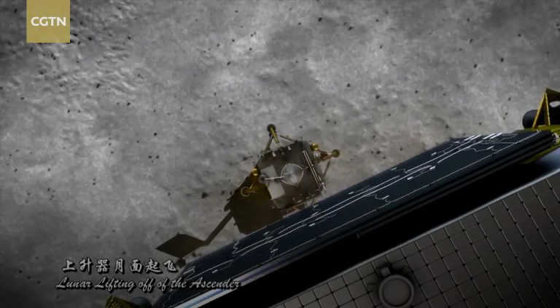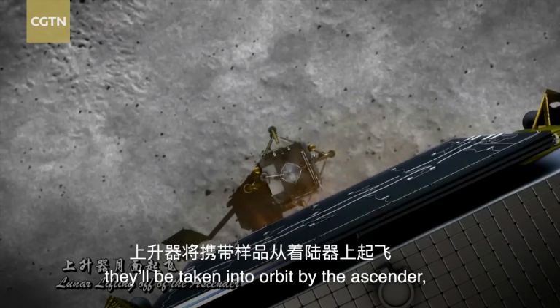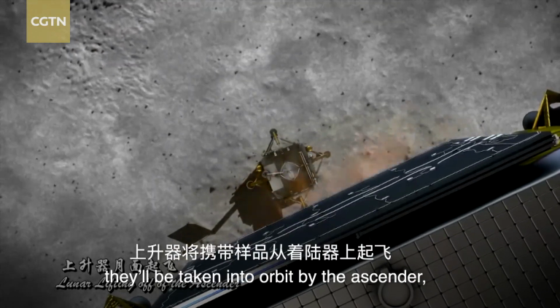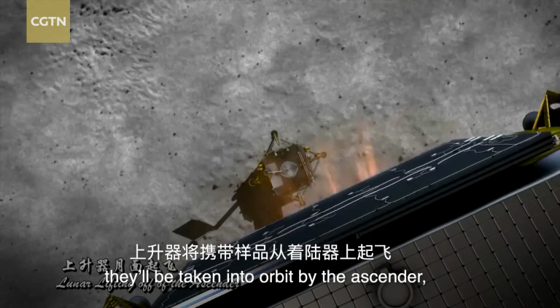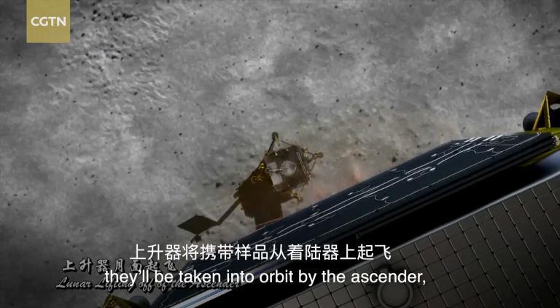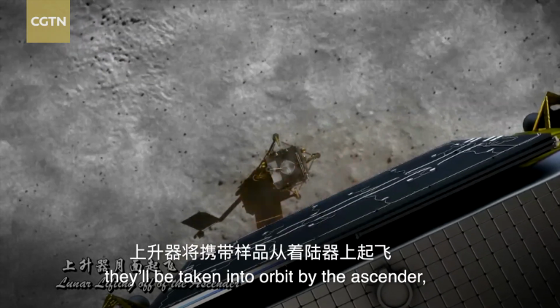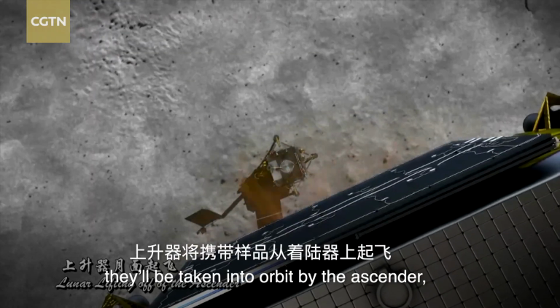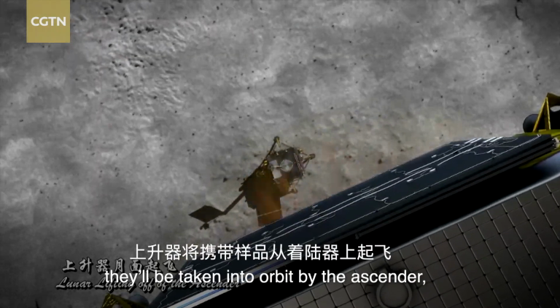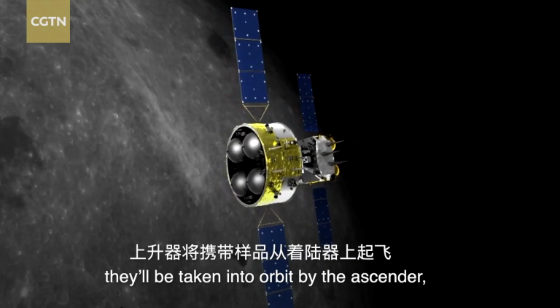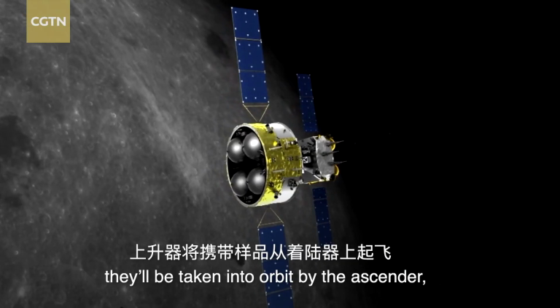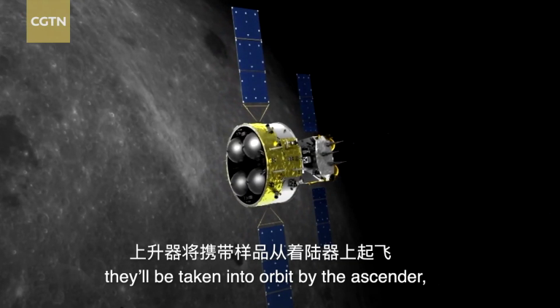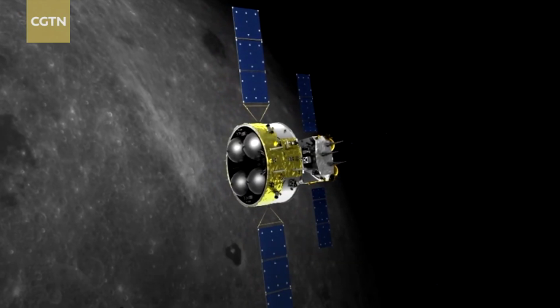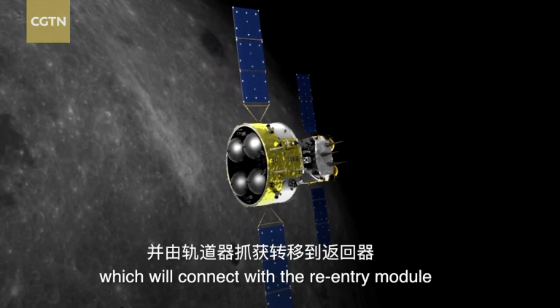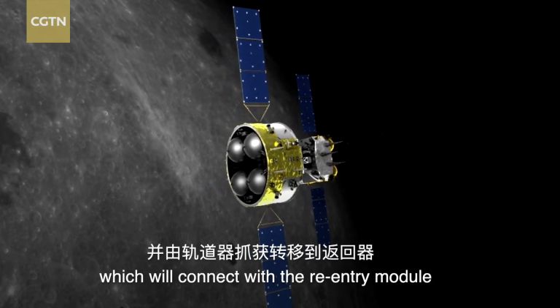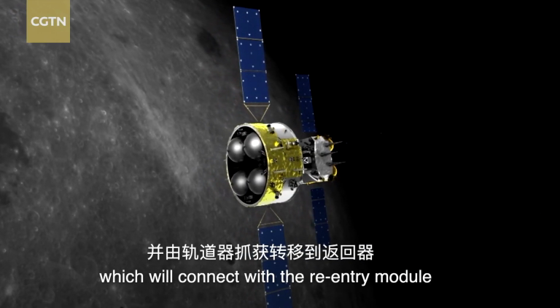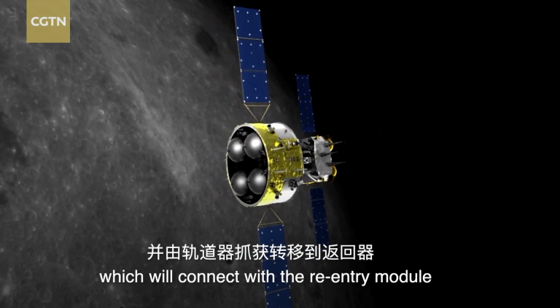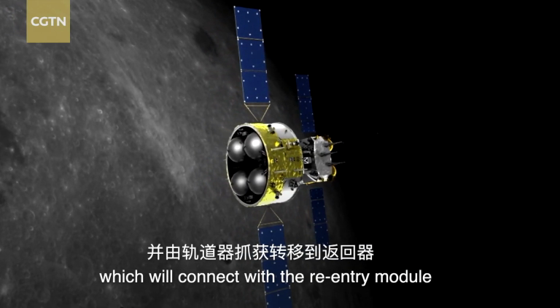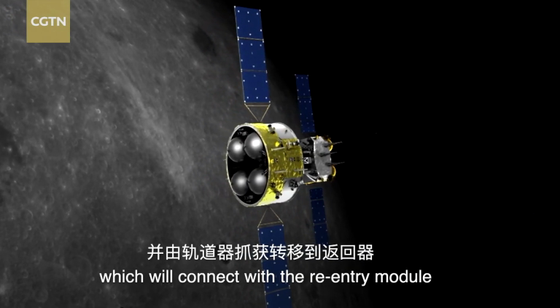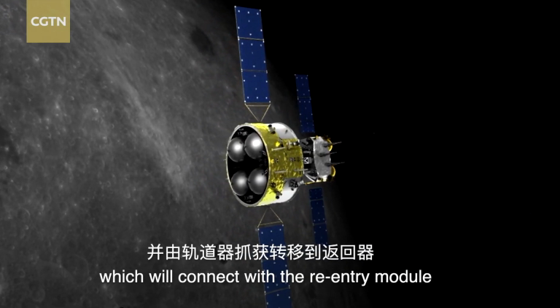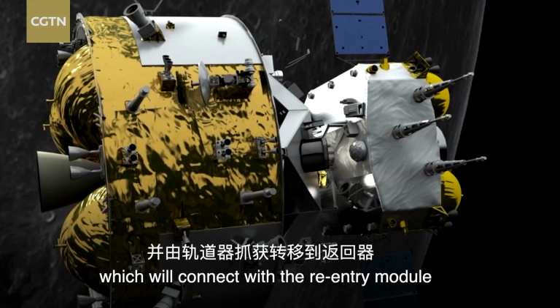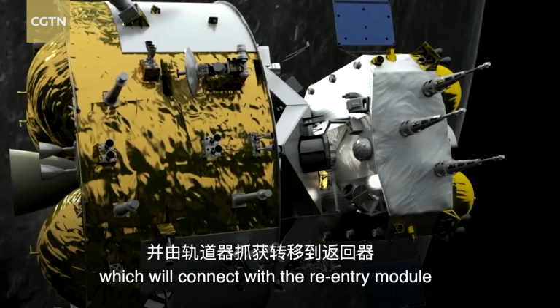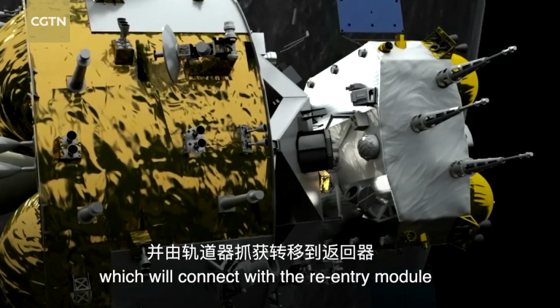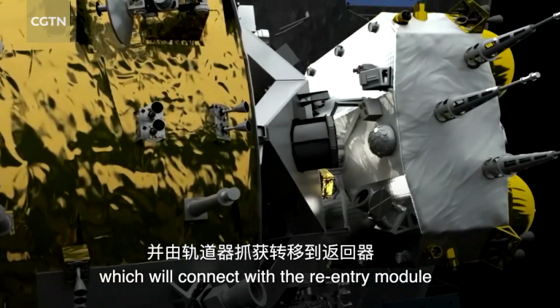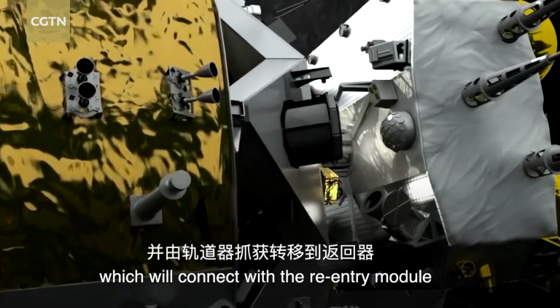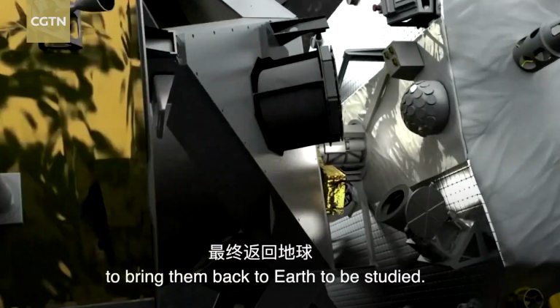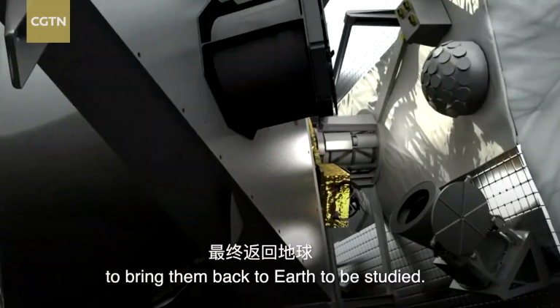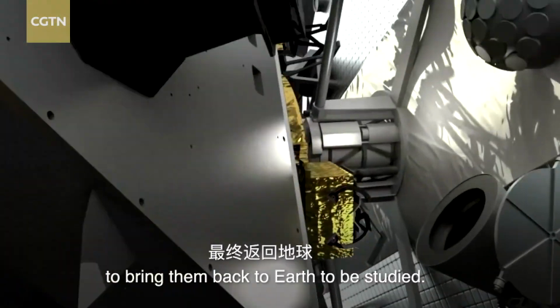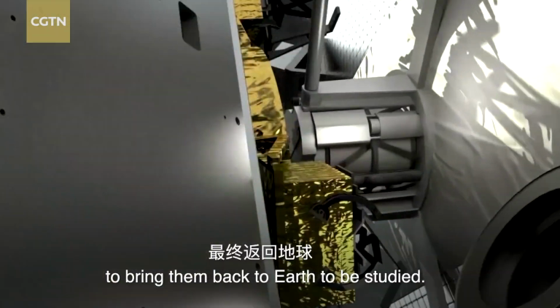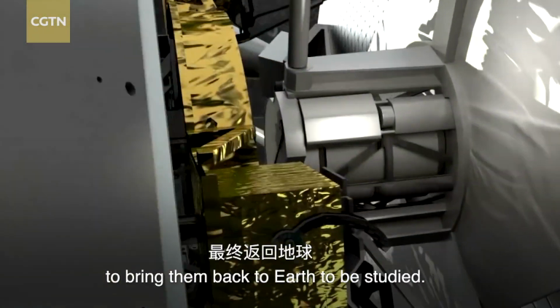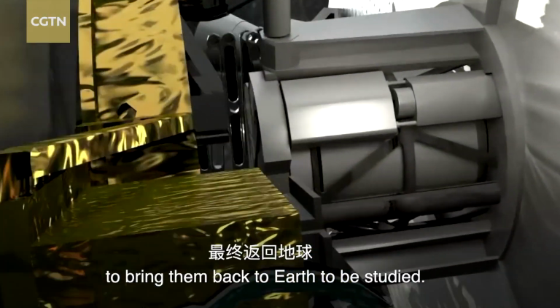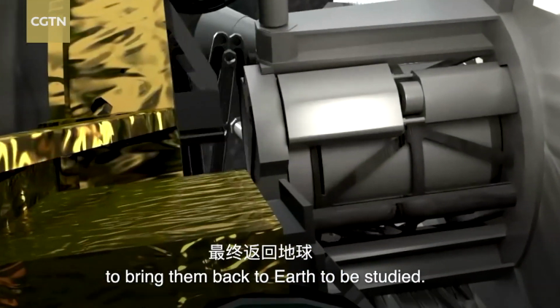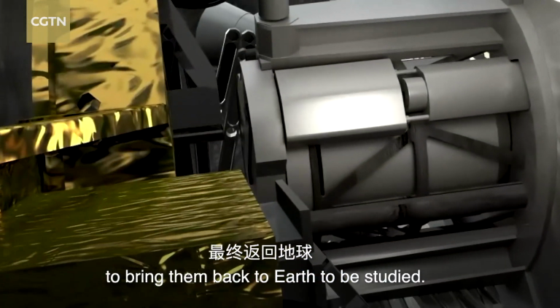Once the samples are collected, they will be taken into orbit by the ascender, which will connect with the re-entry module to bring them back to Earth to be studied.